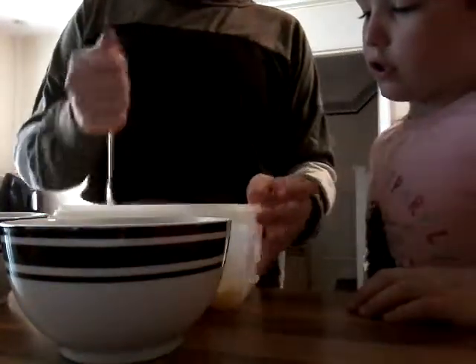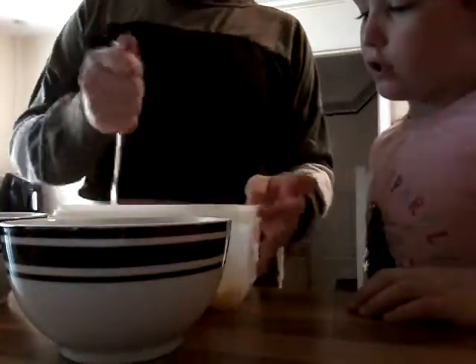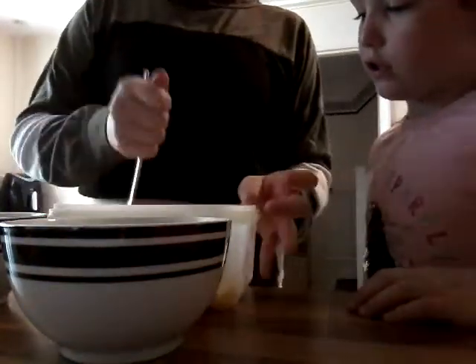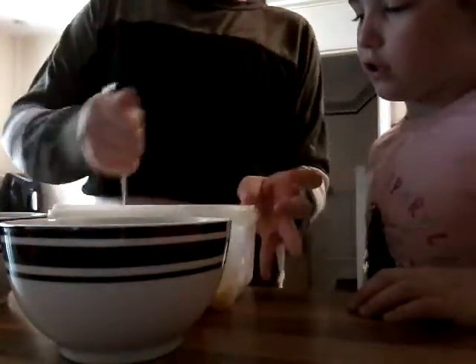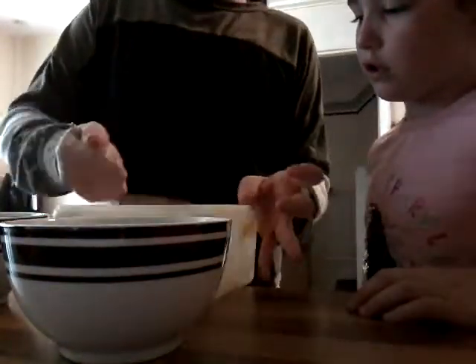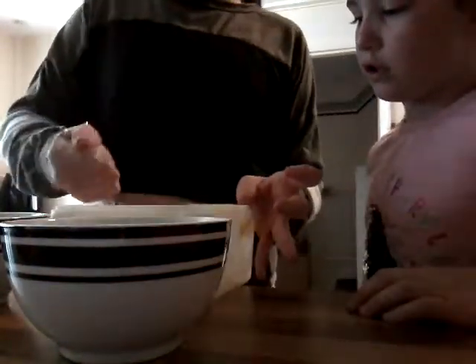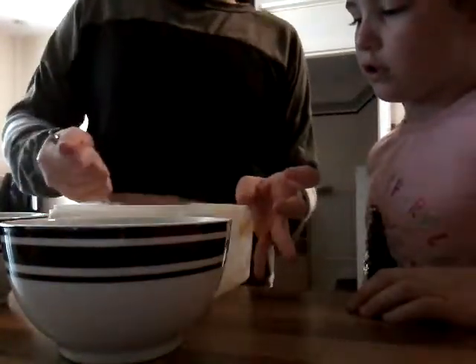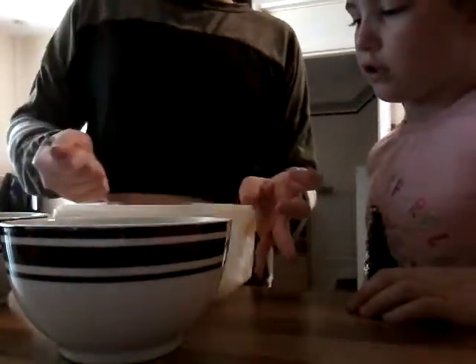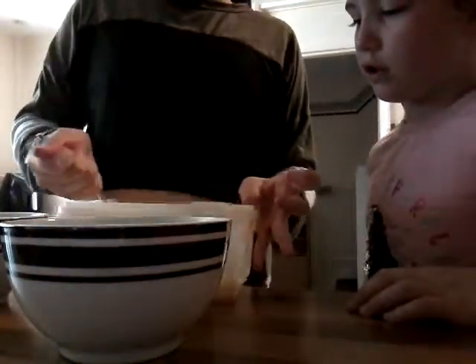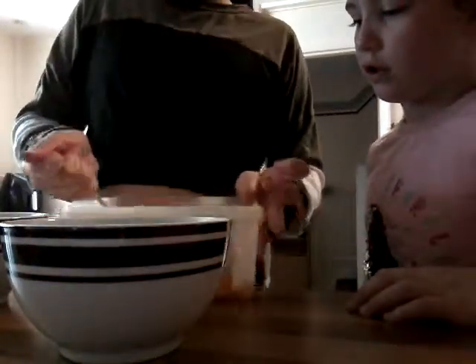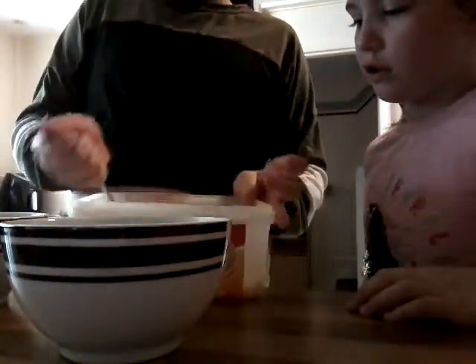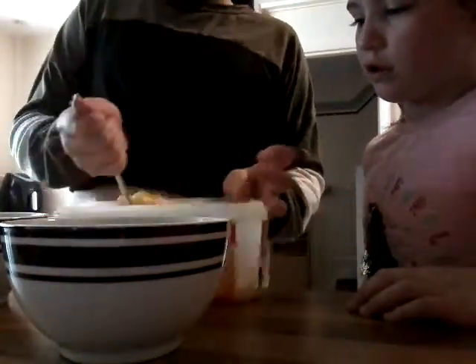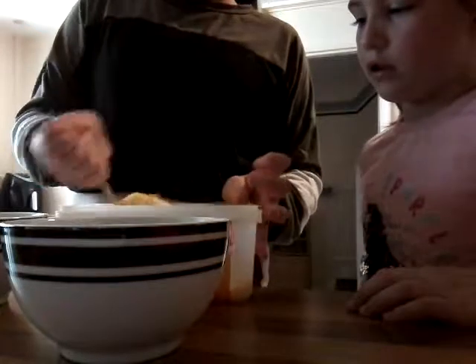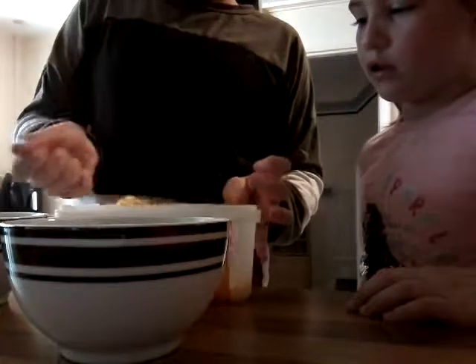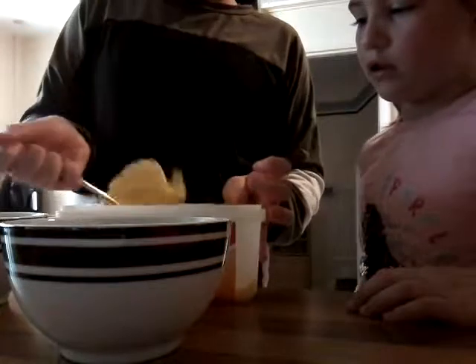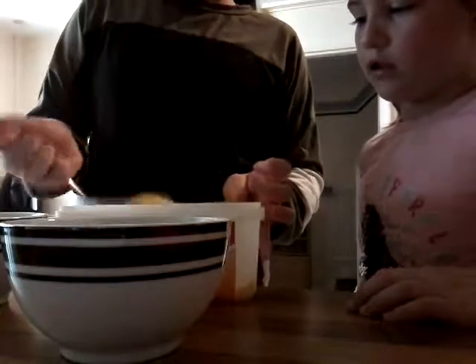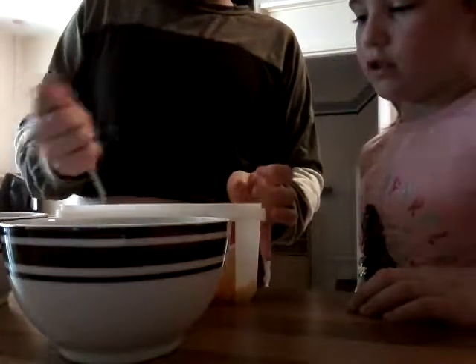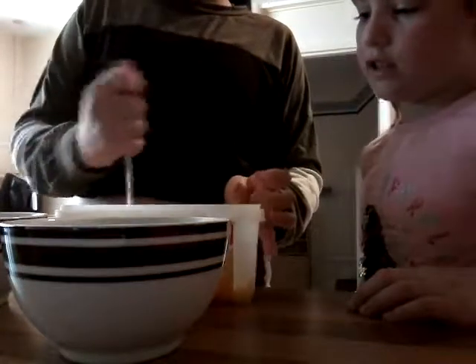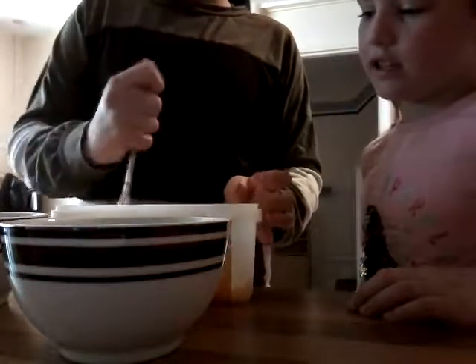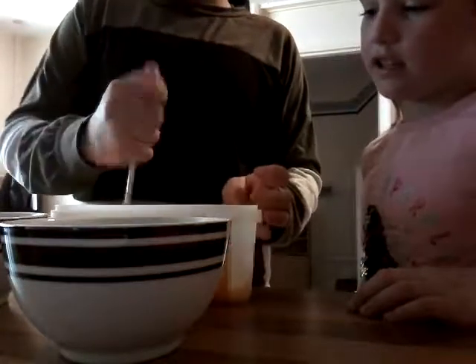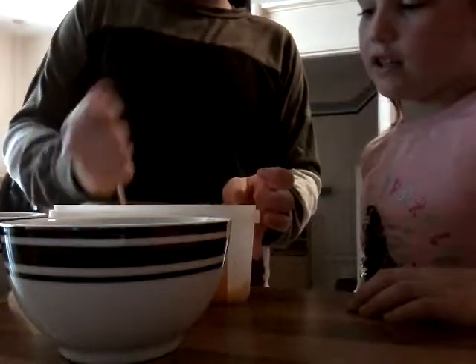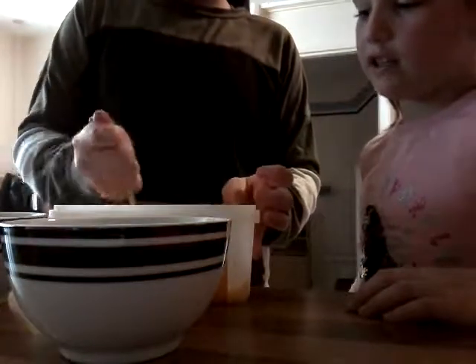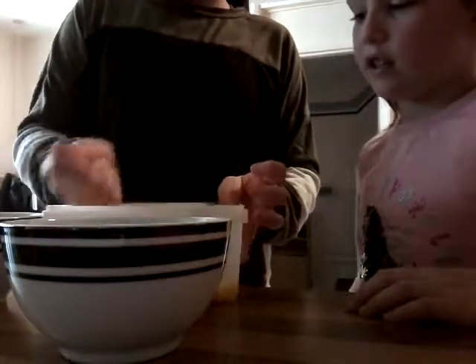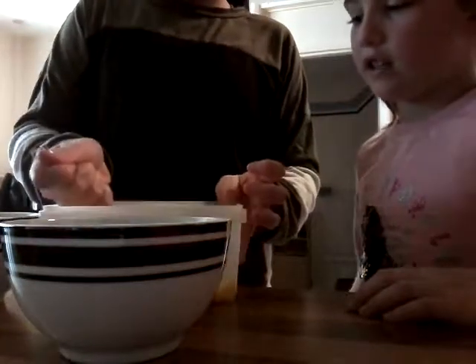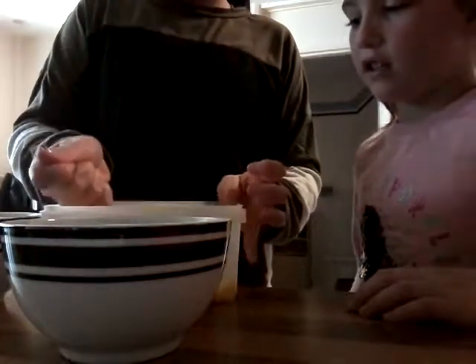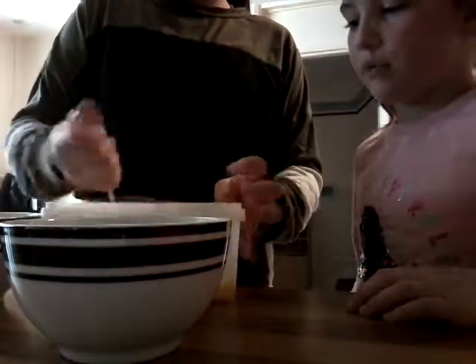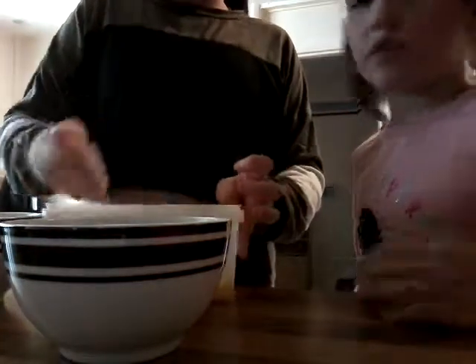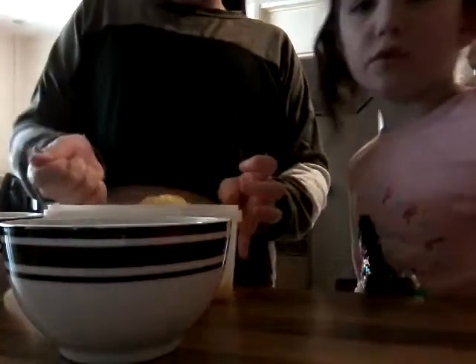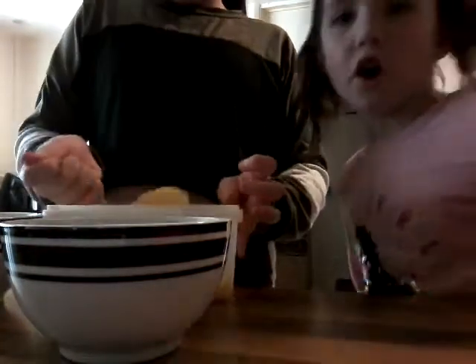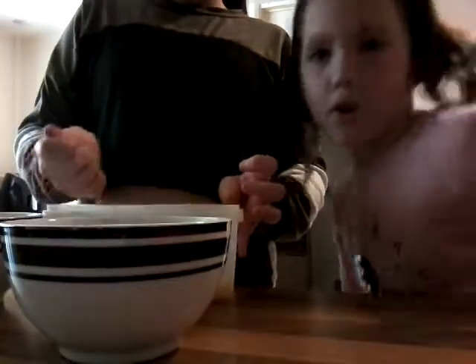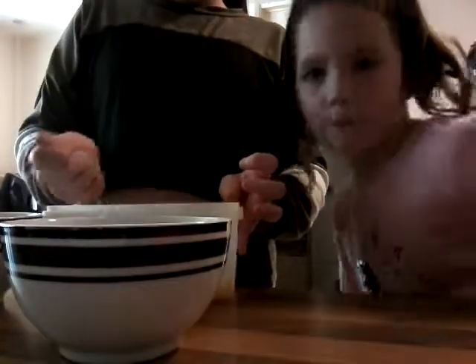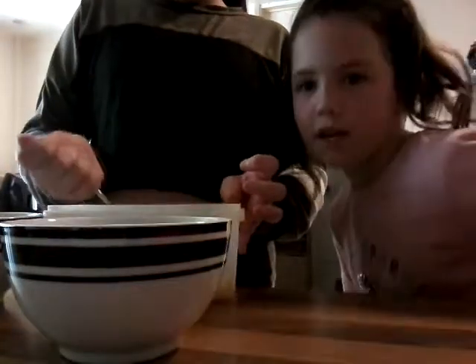We're going to do it in the blender, but it will just take too long. We'll just leave it in there. We just do our homemade.